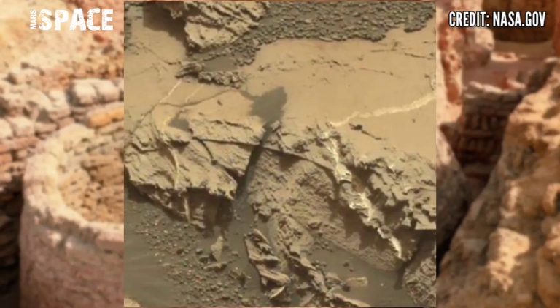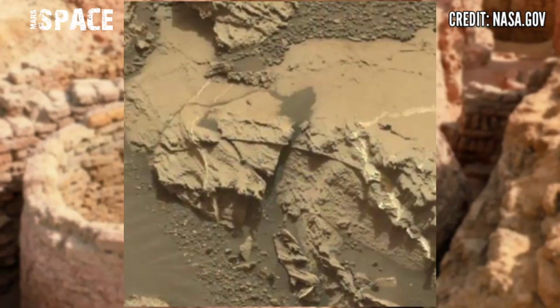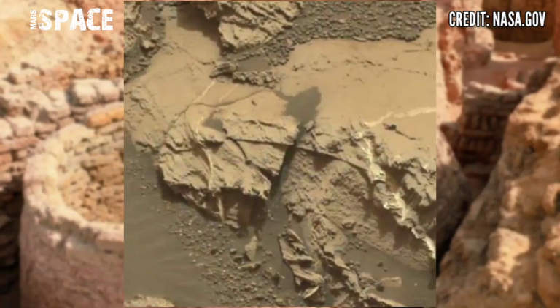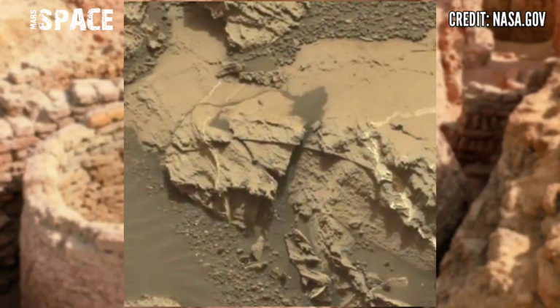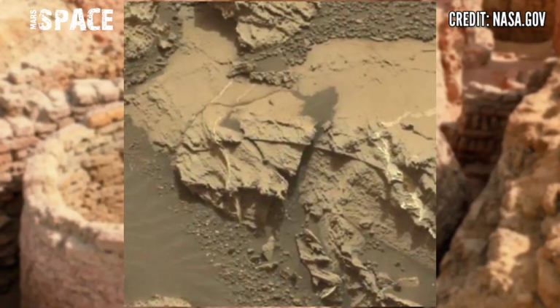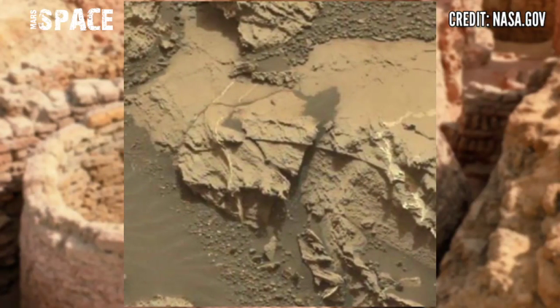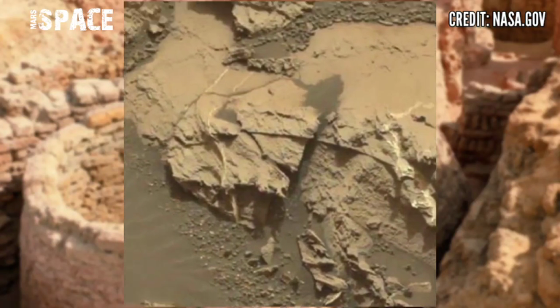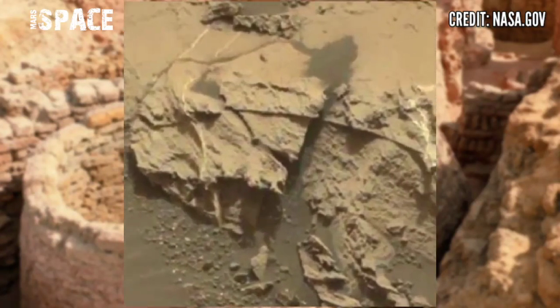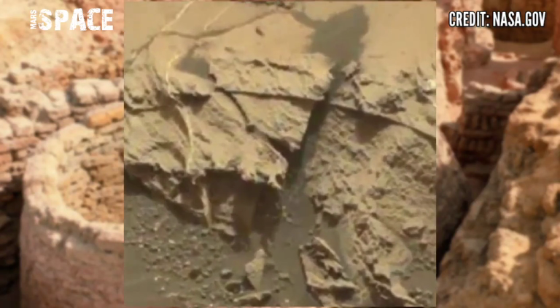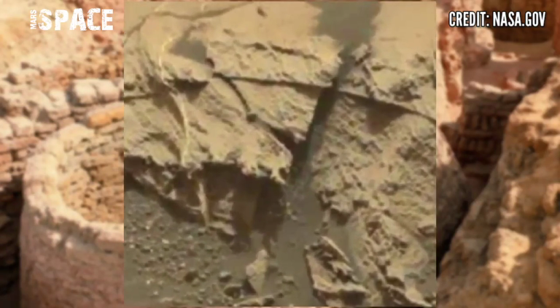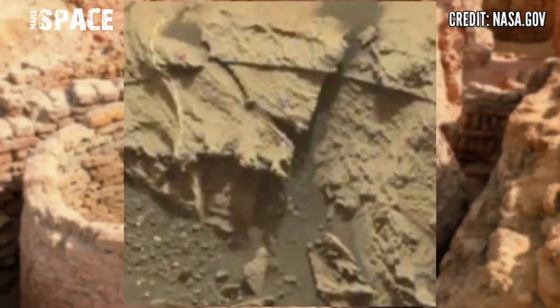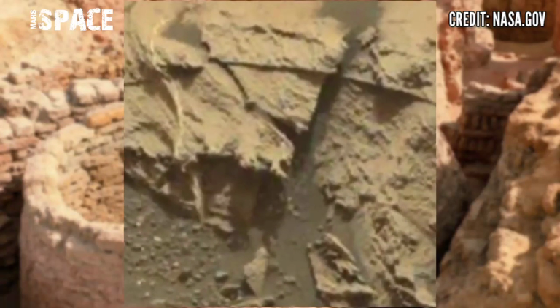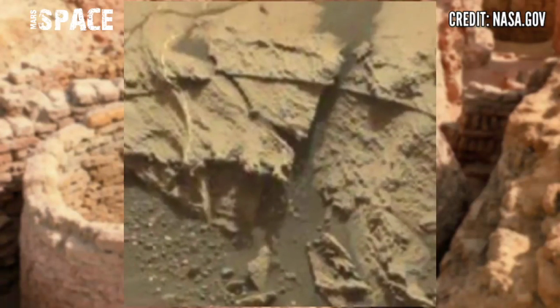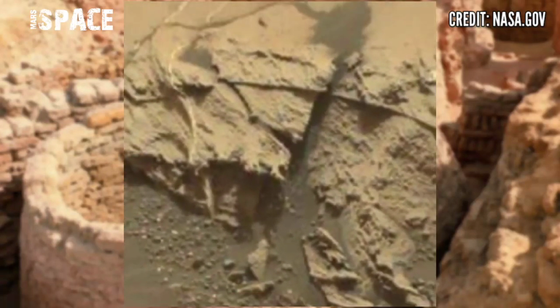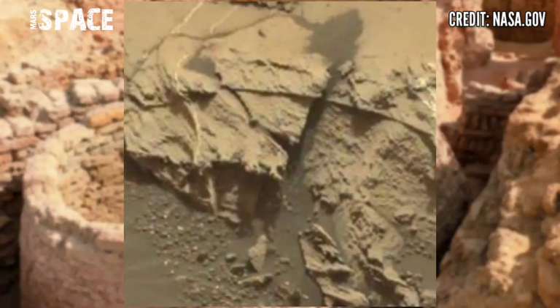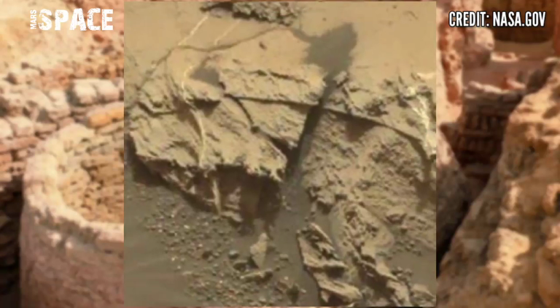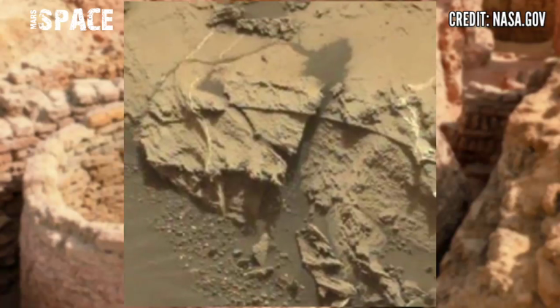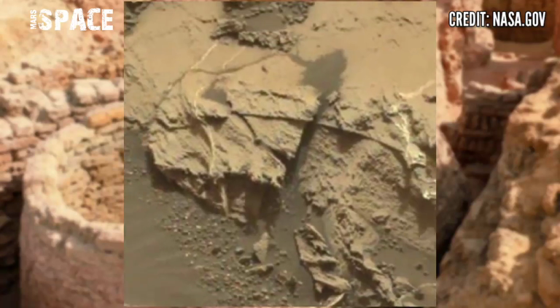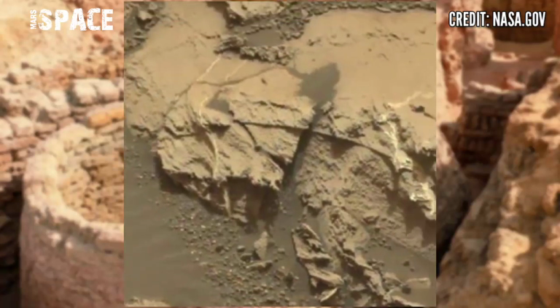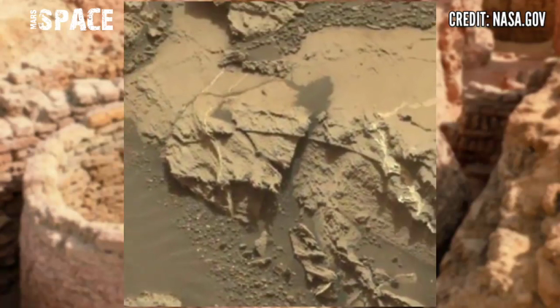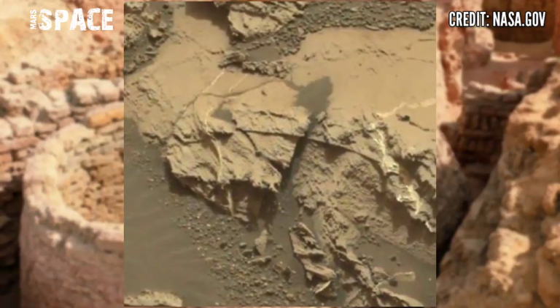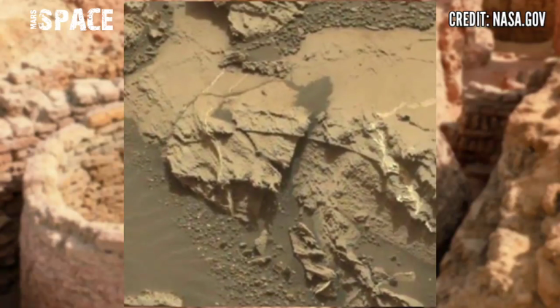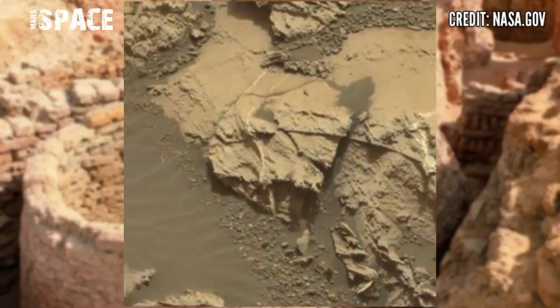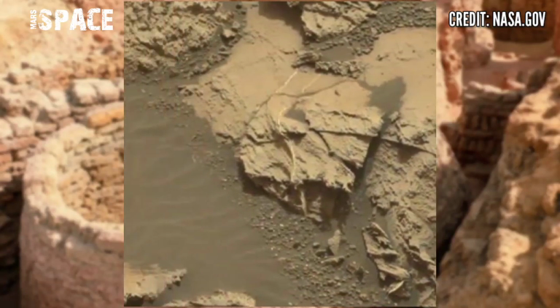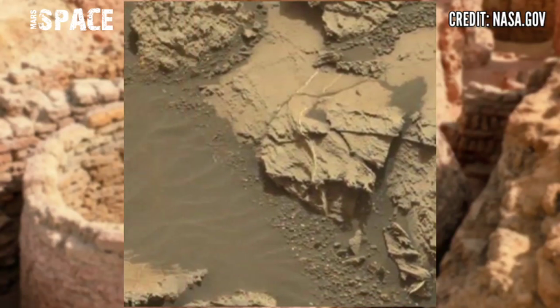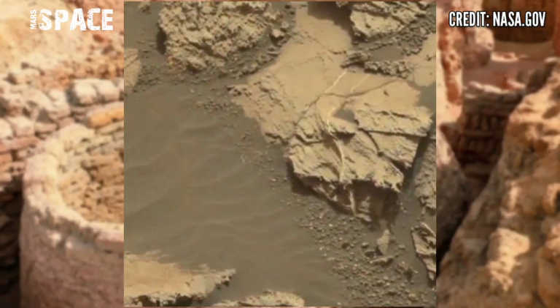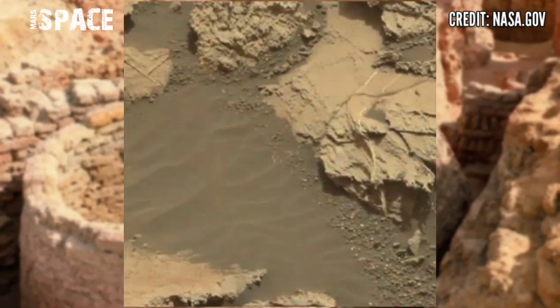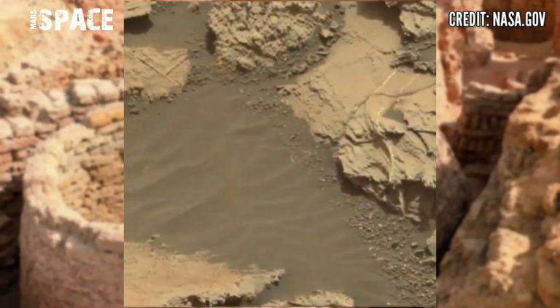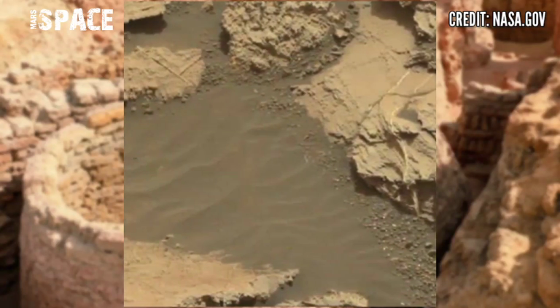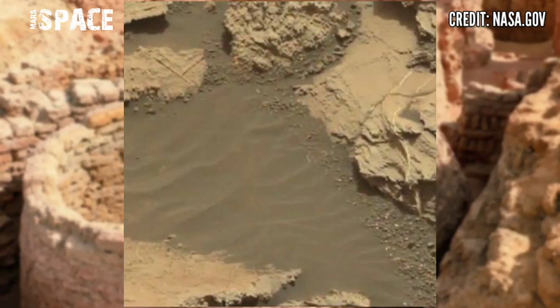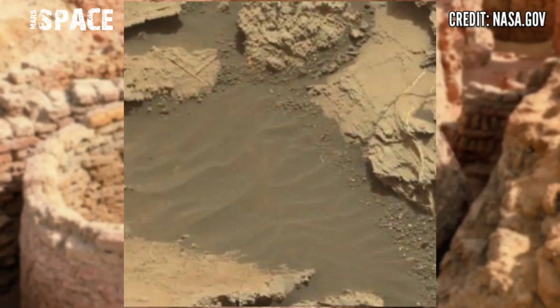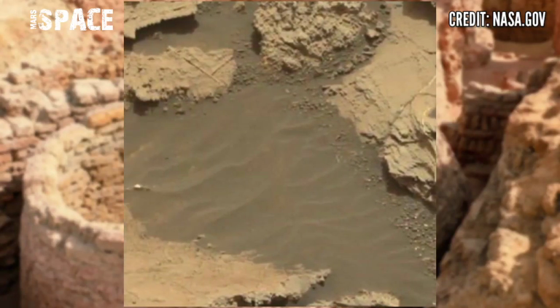The NASA rover is also well known for collecting various samples of rocks on the red planet to bring along in return to Earth.